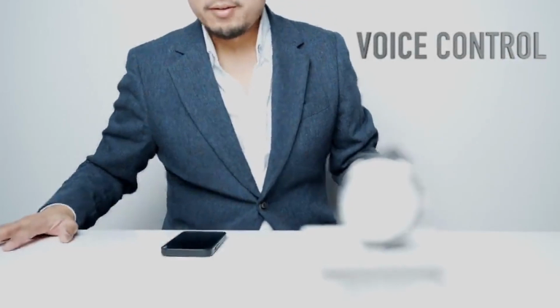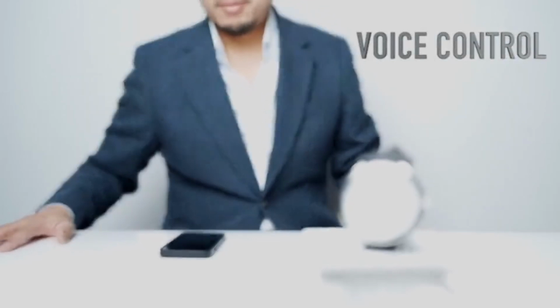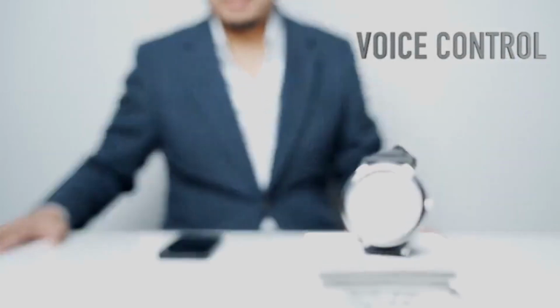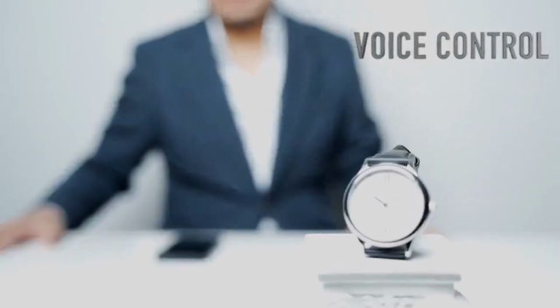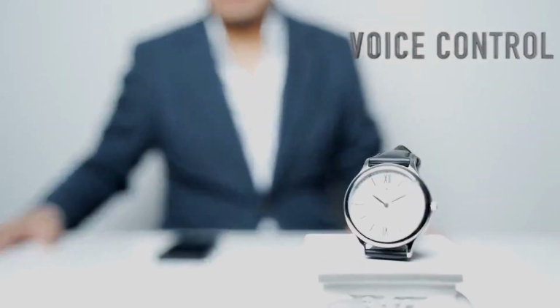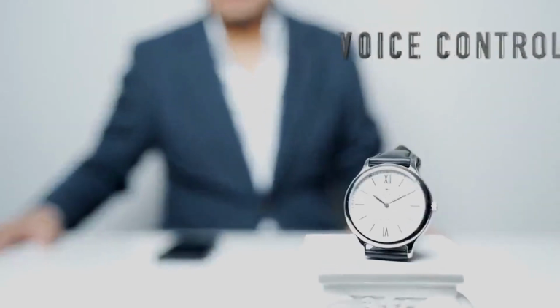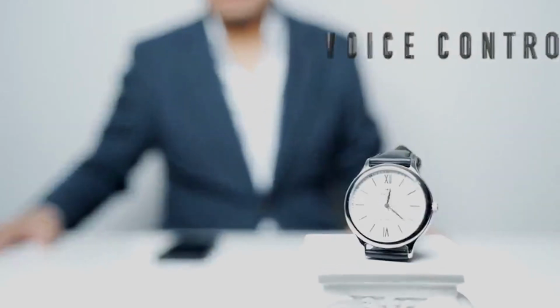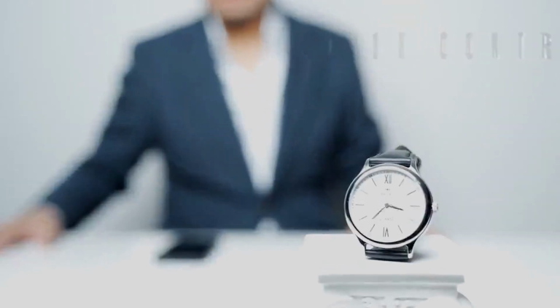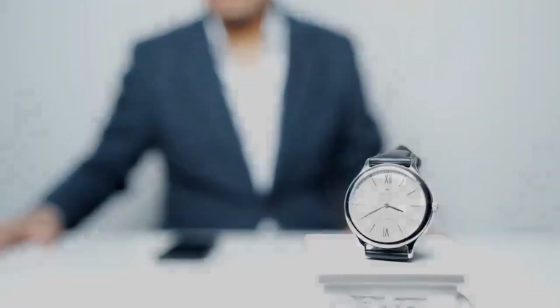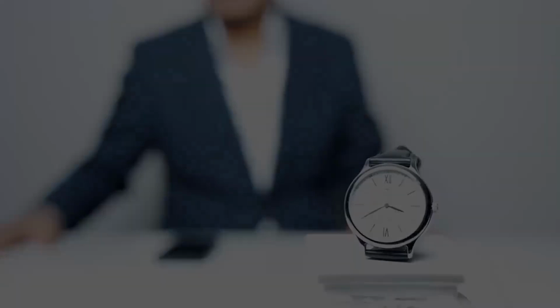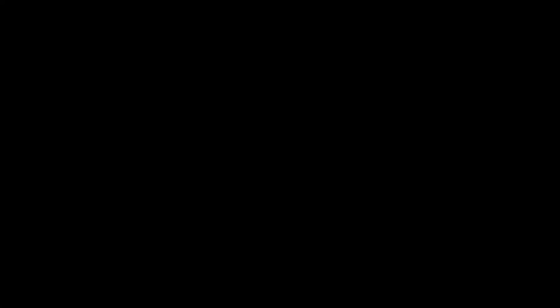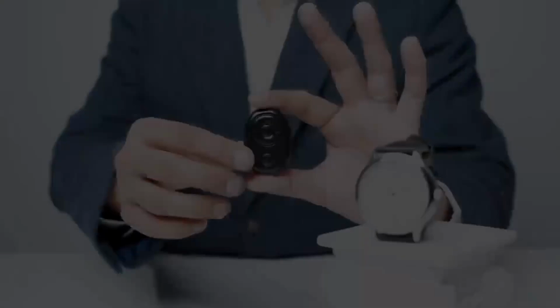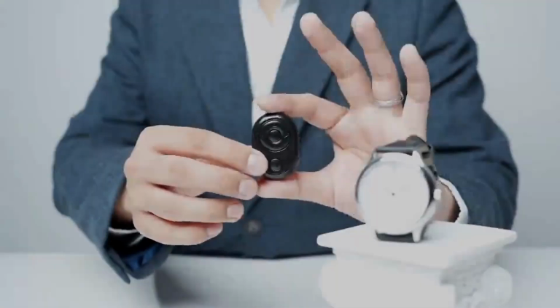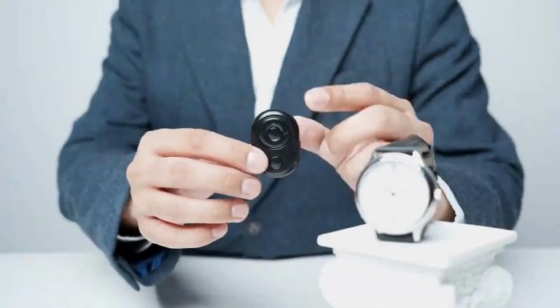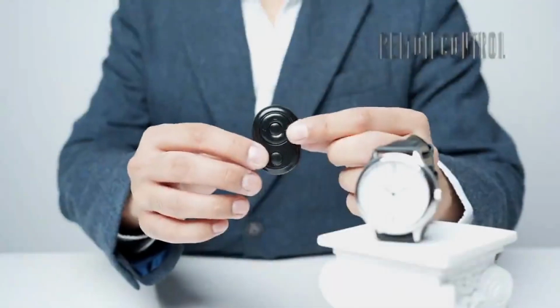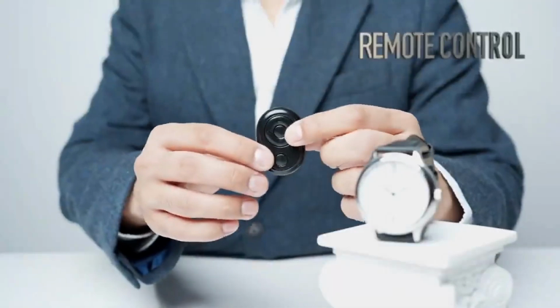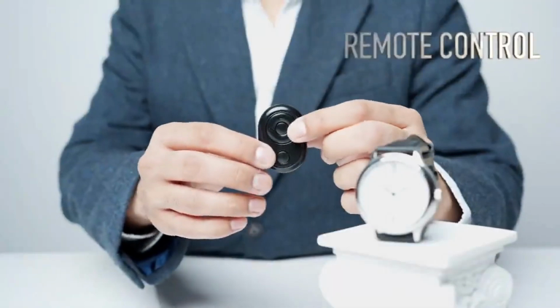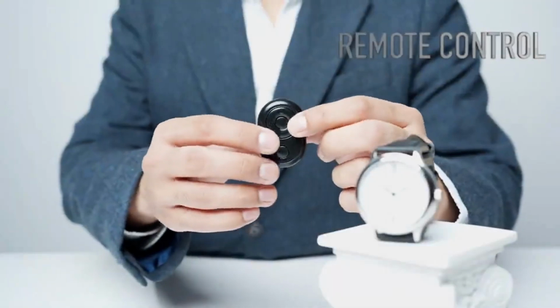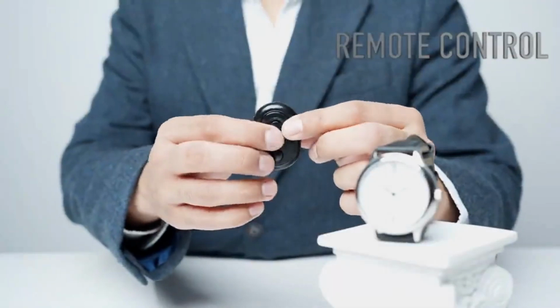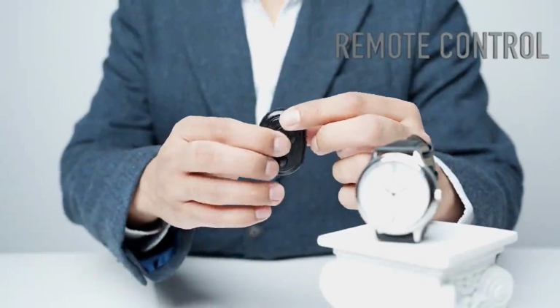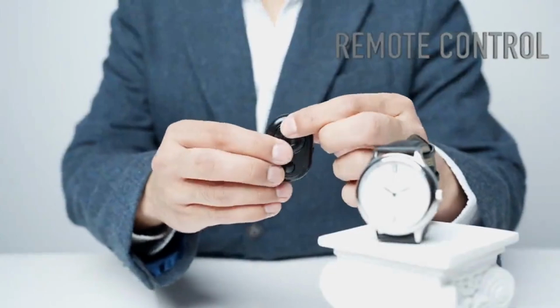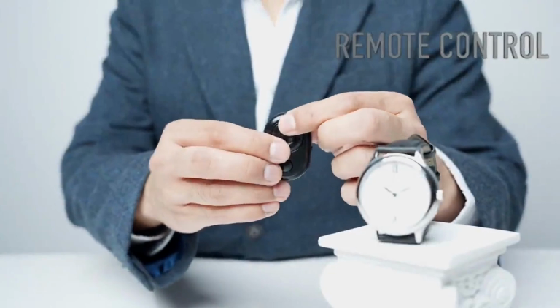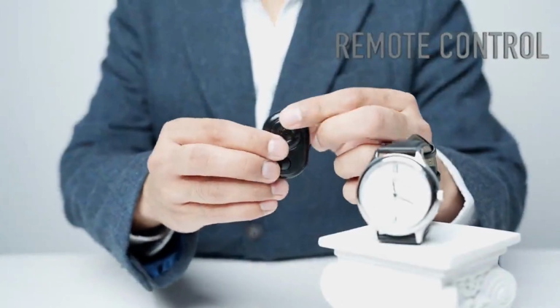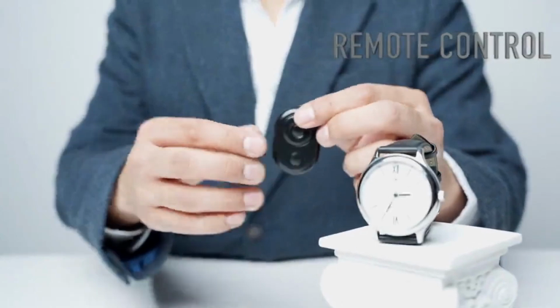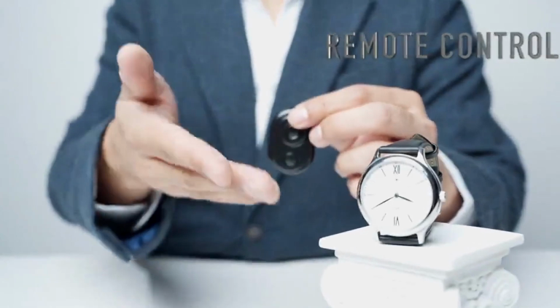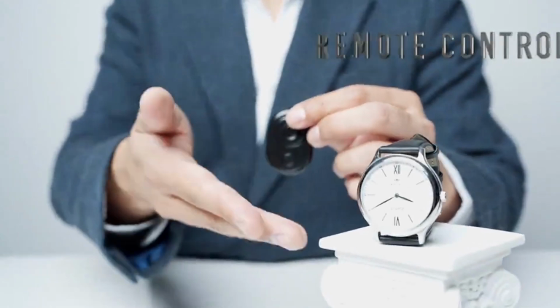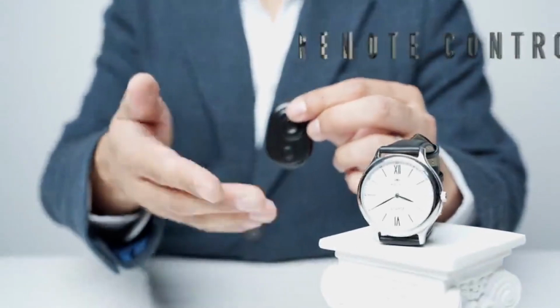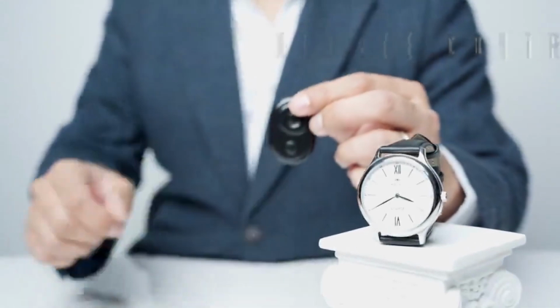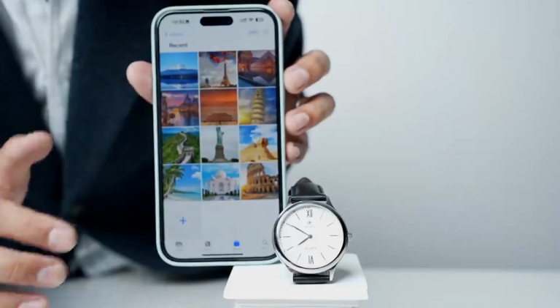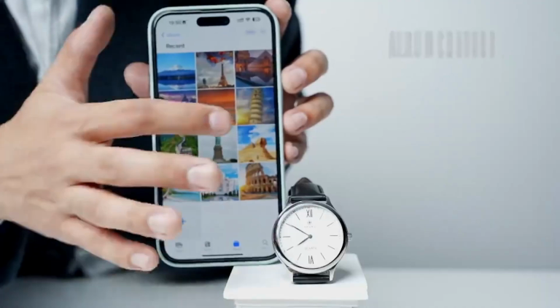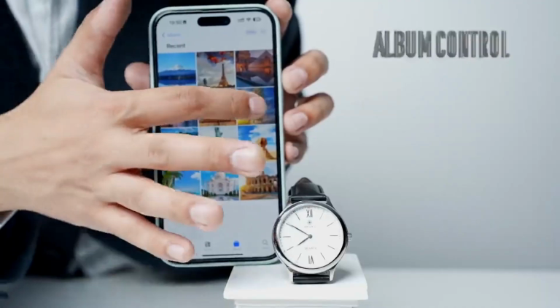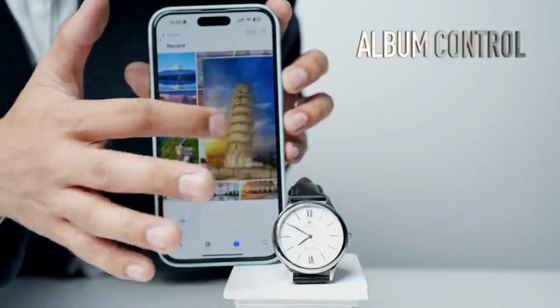The watch offers various input methods. Feel free to use whichever input method you prefer.